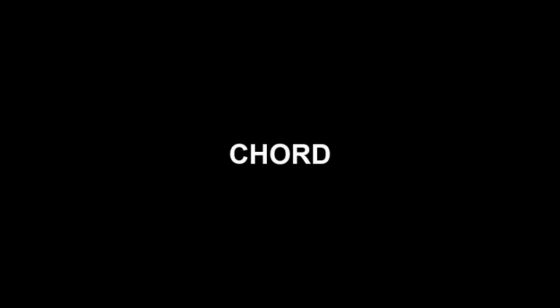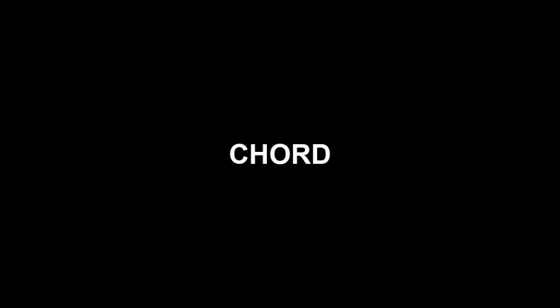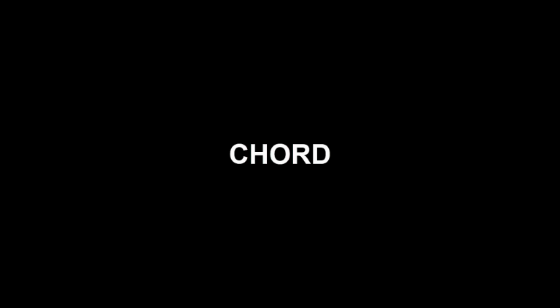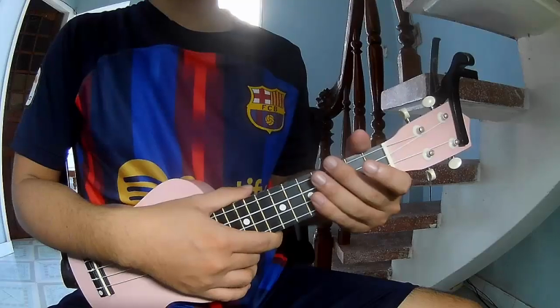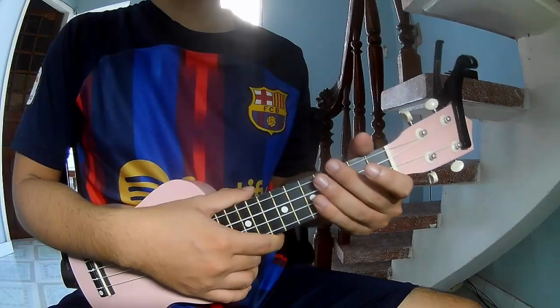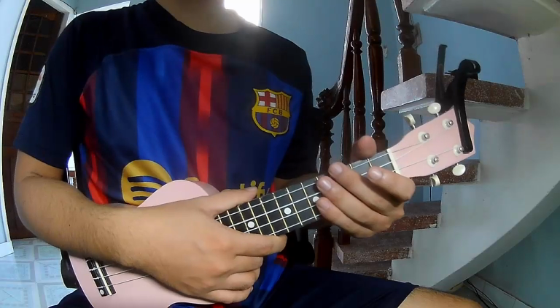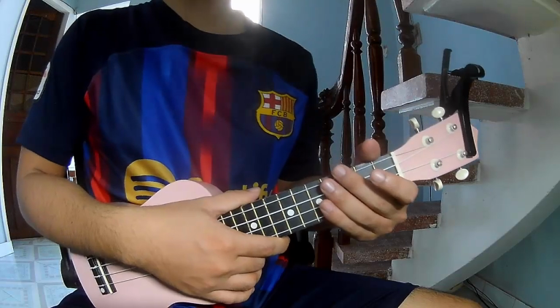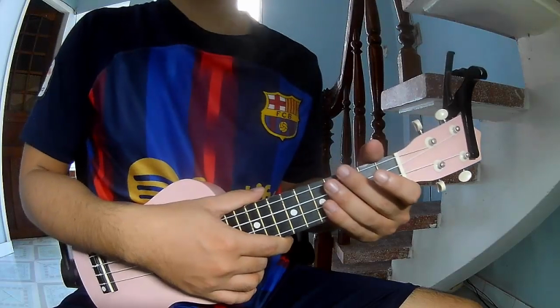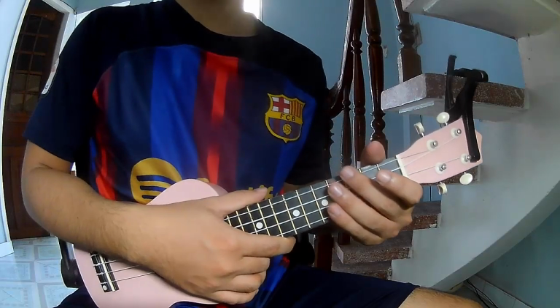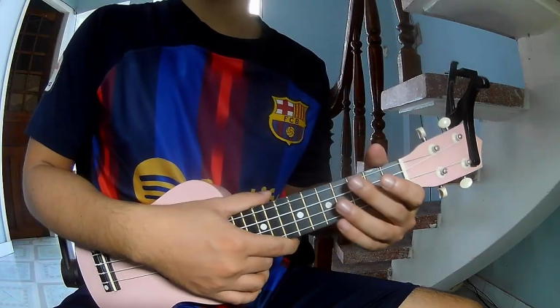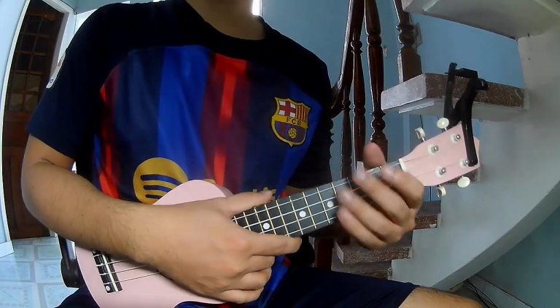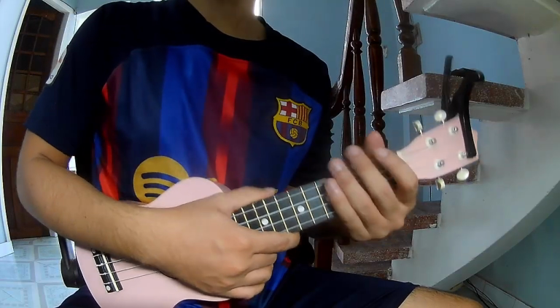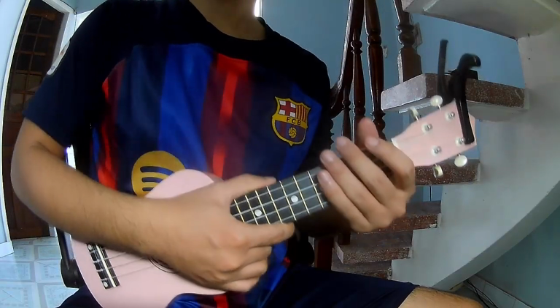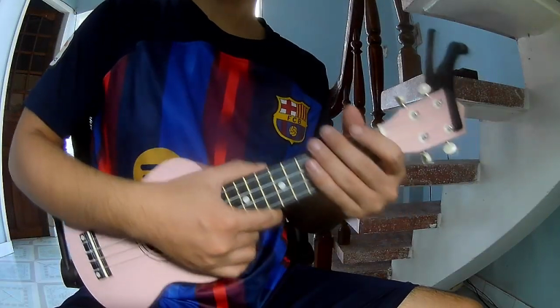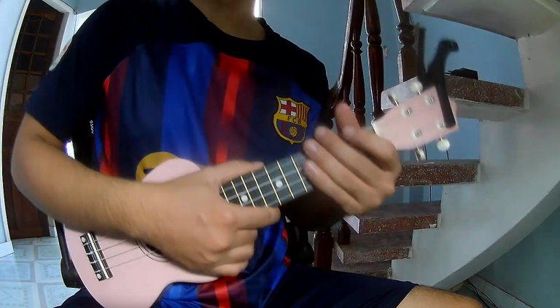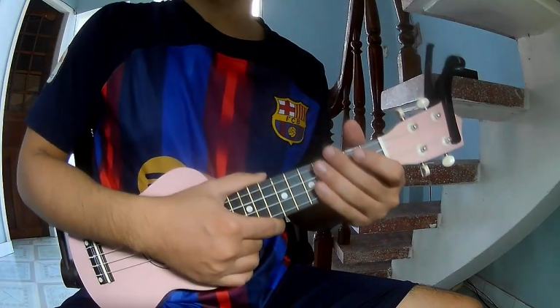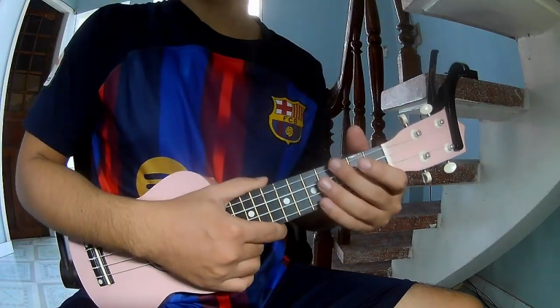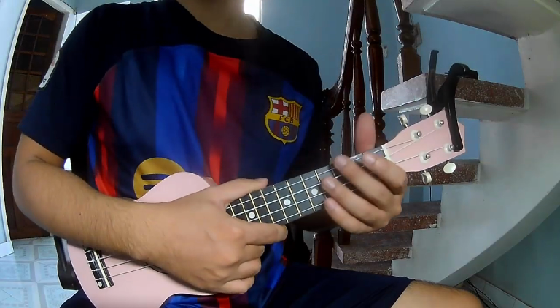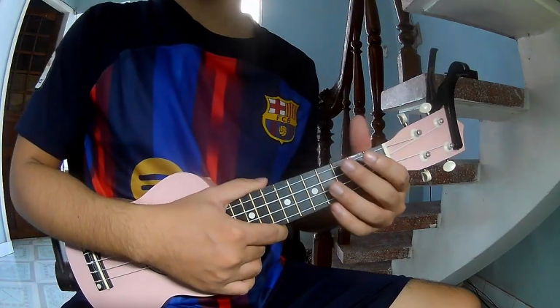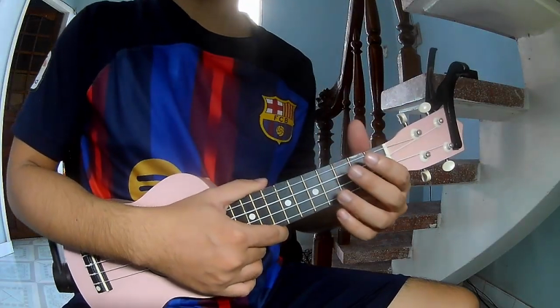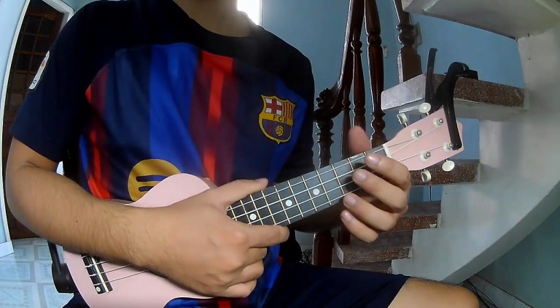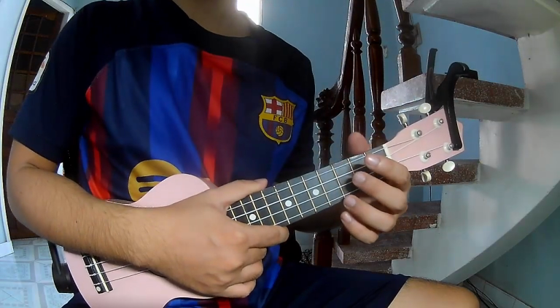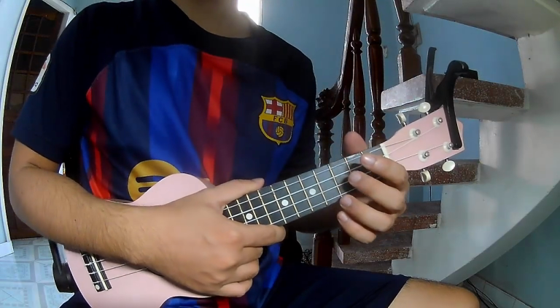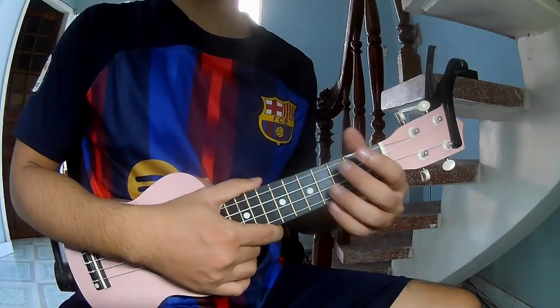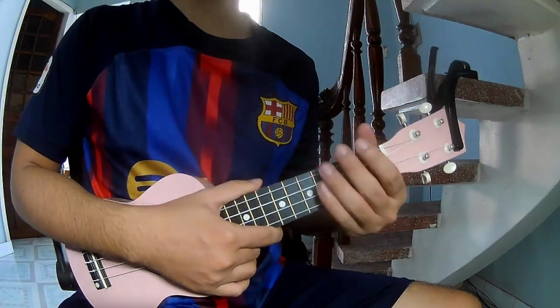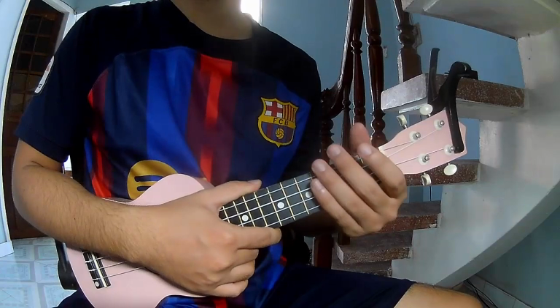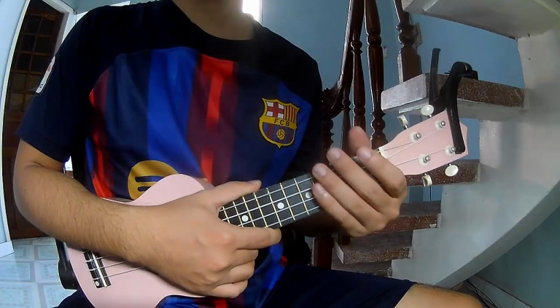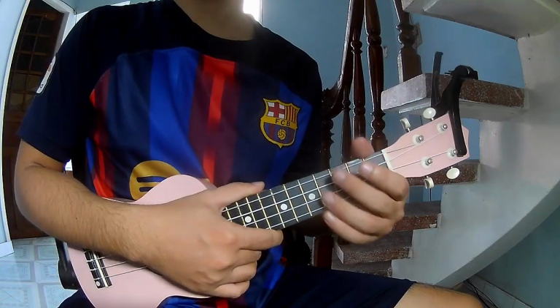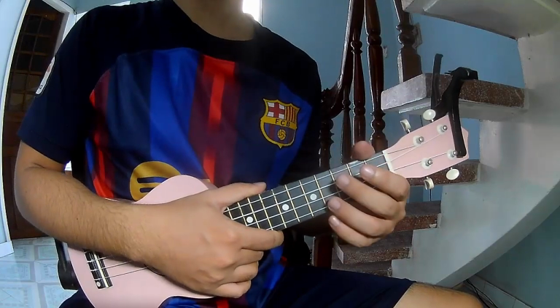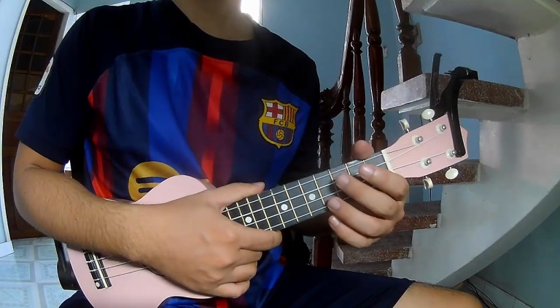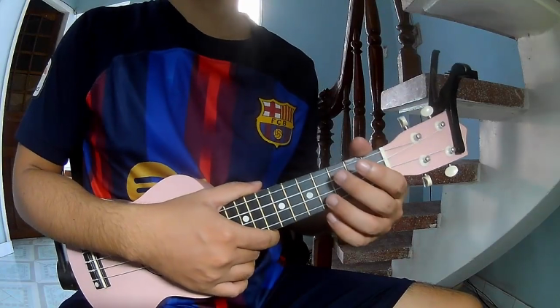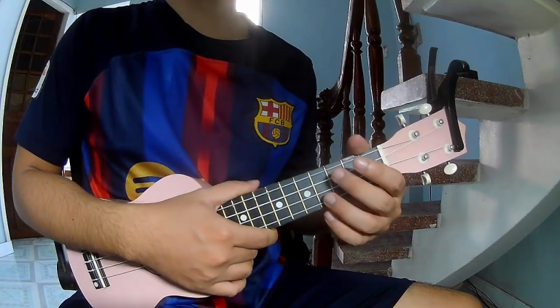Hi everyone! Today we'll share how to play Jiuquity. It's set by Oliver Tree.